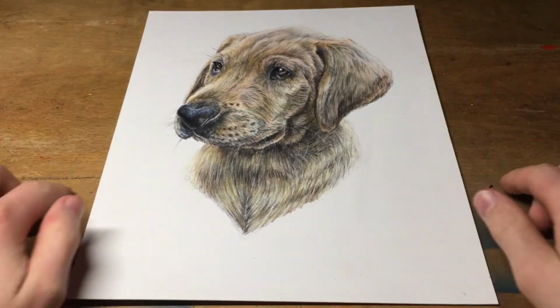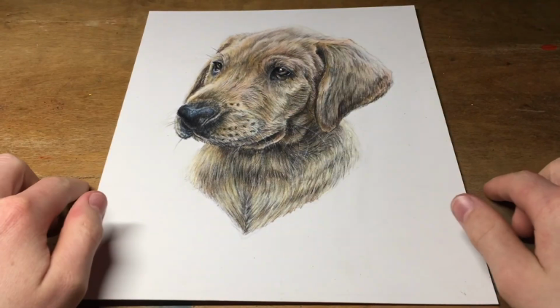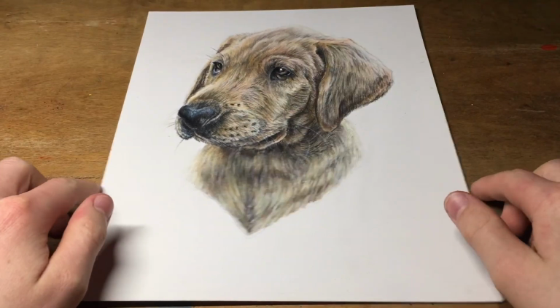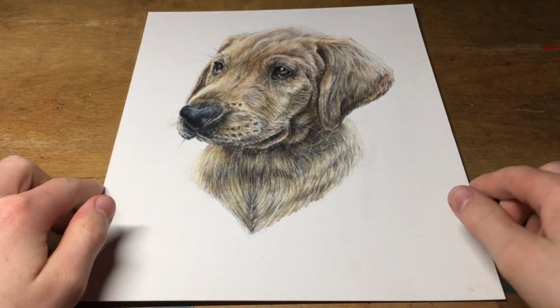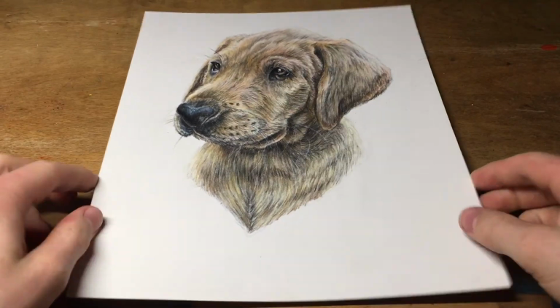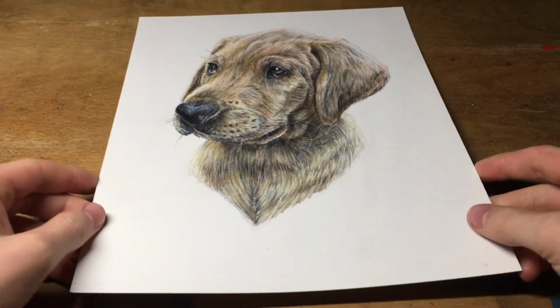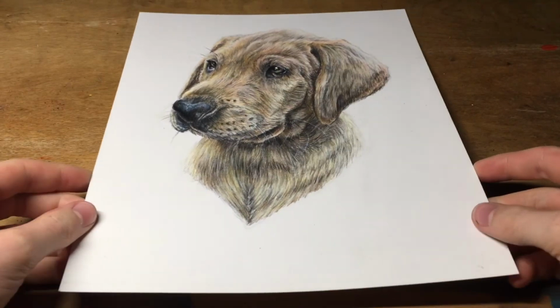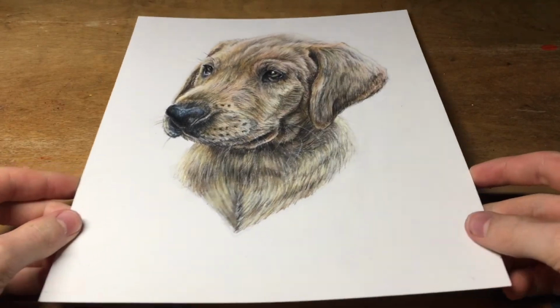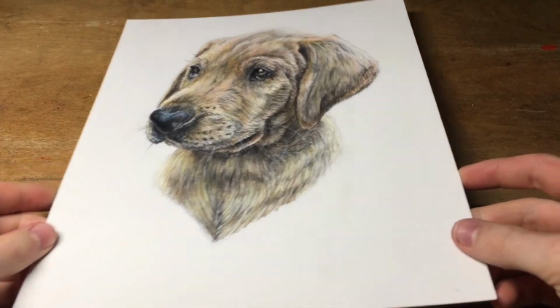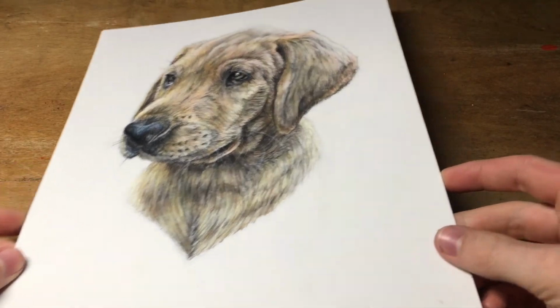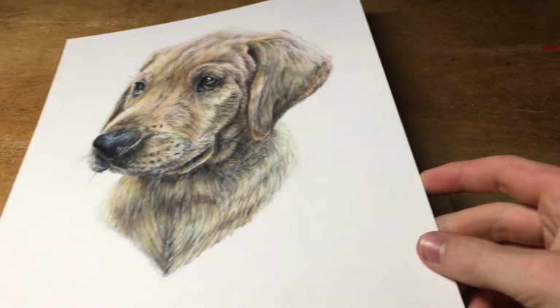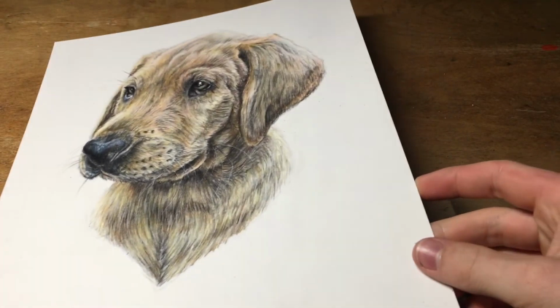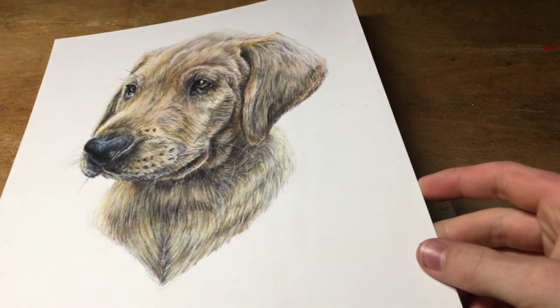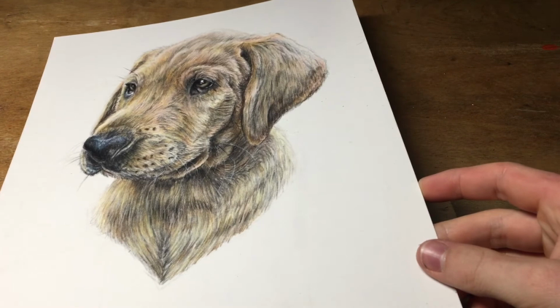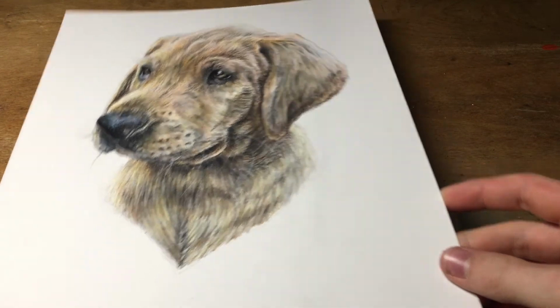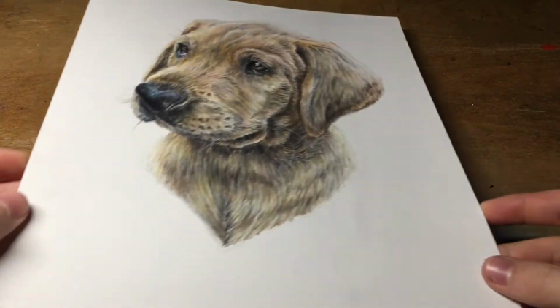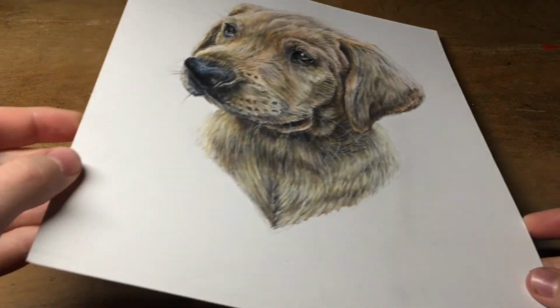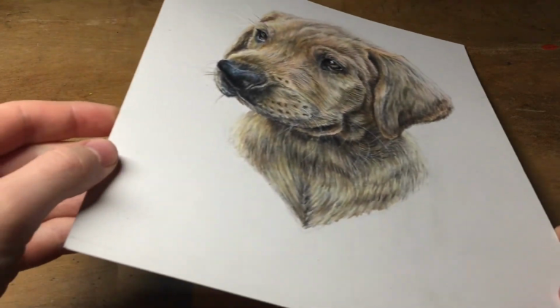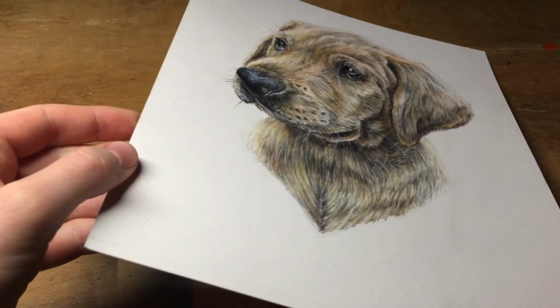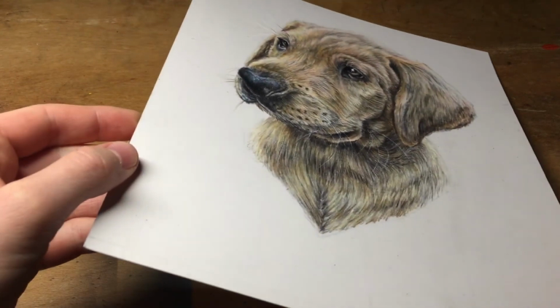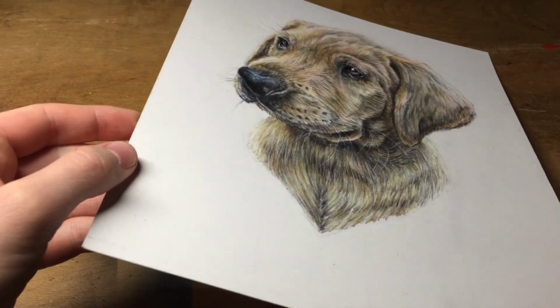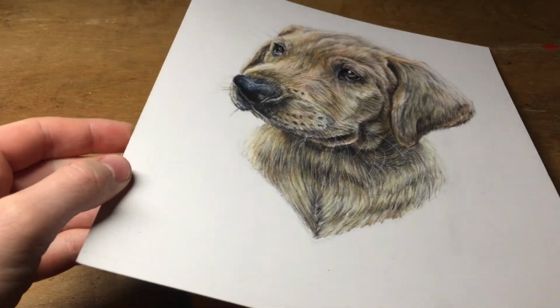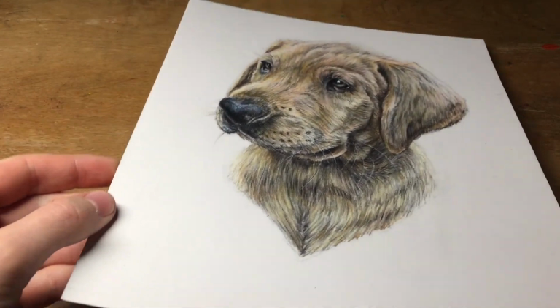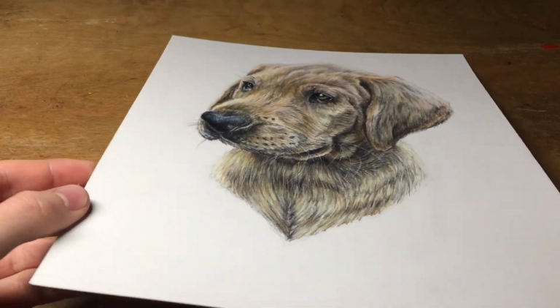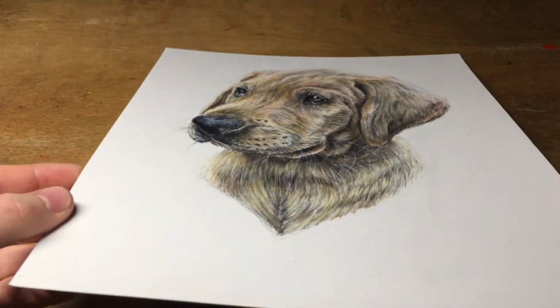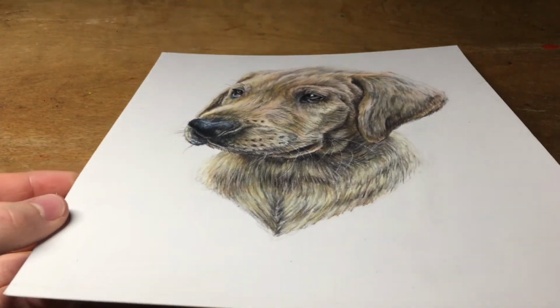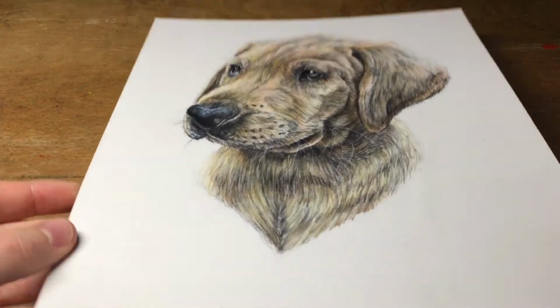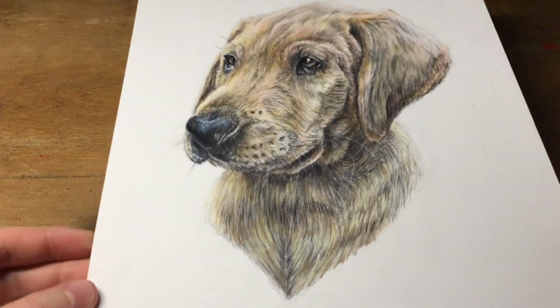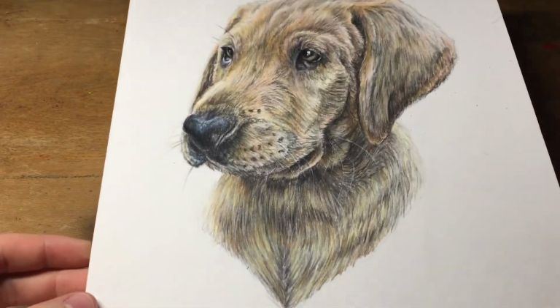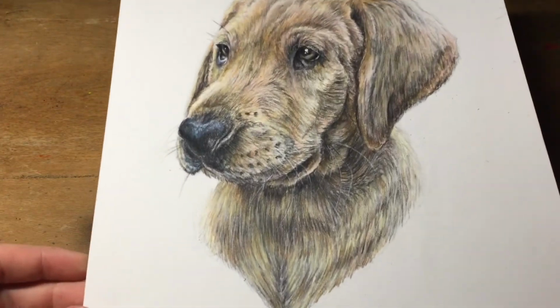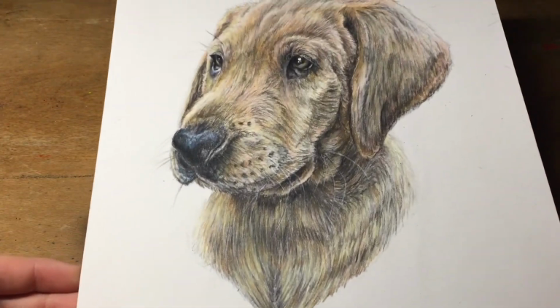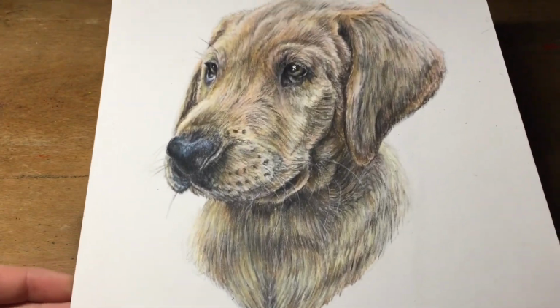It's been really interesting using these pencils and I'm really happy with the results. I hope you've enjoyed watching and I'll see you next time.